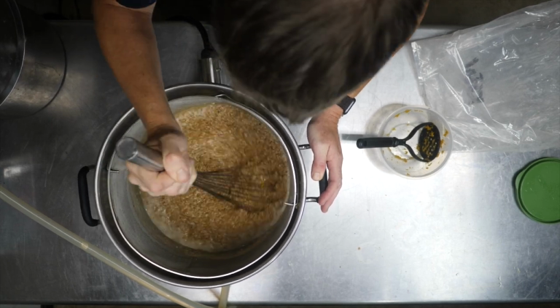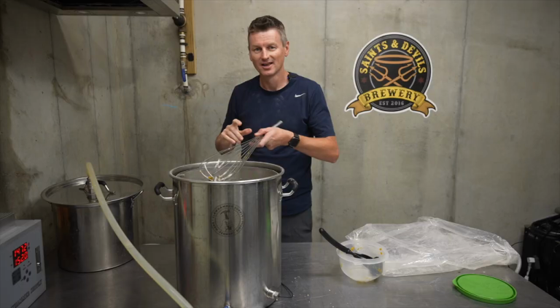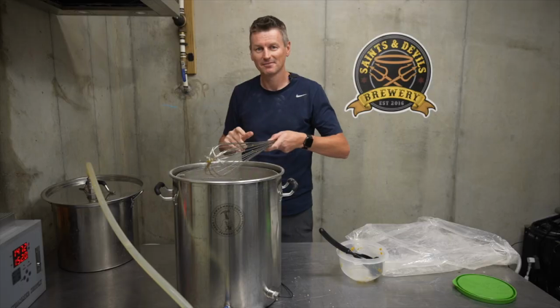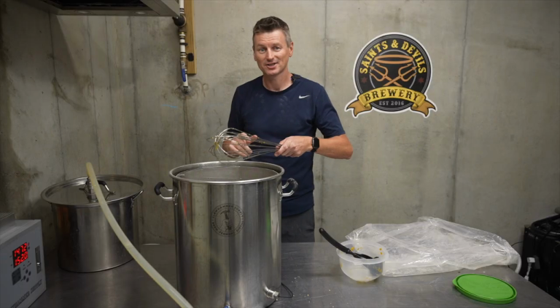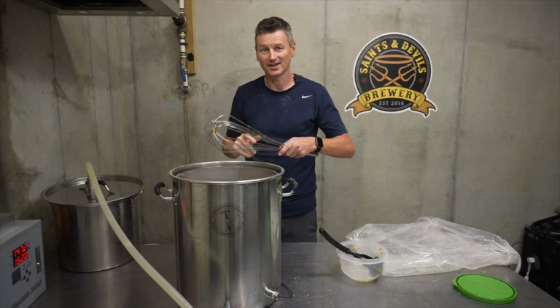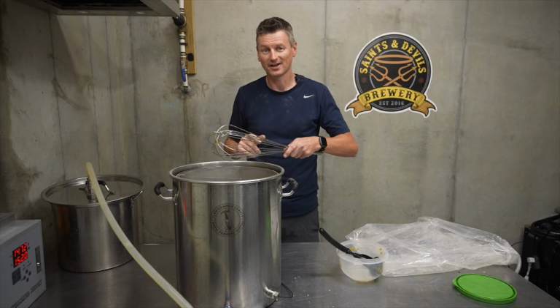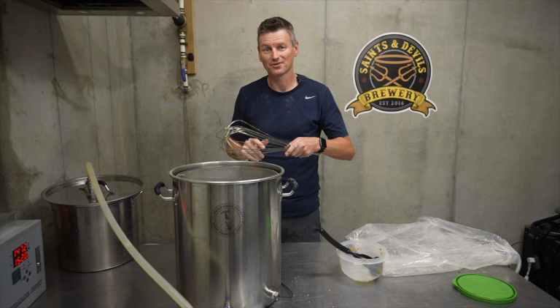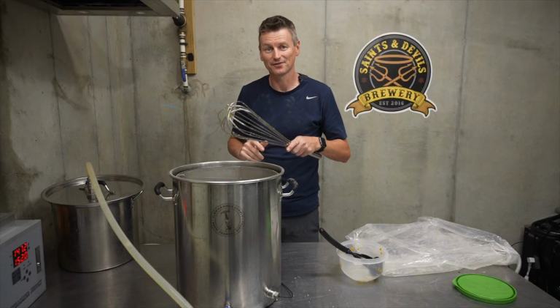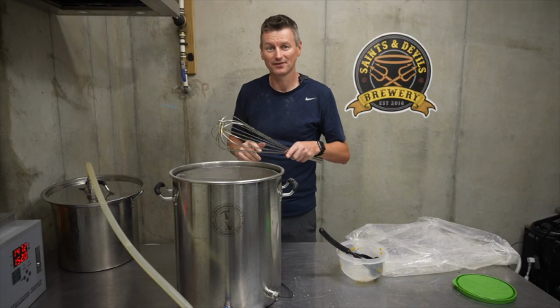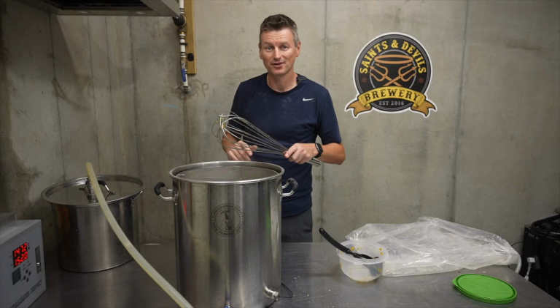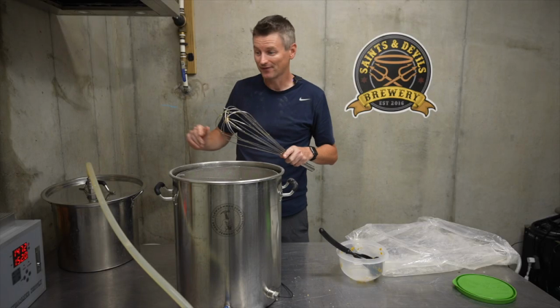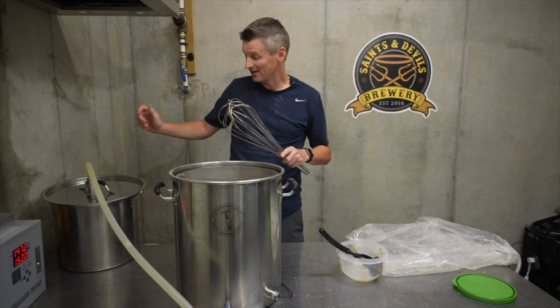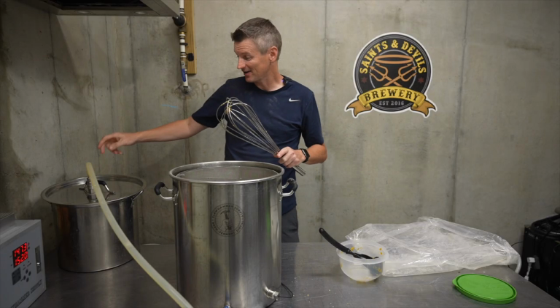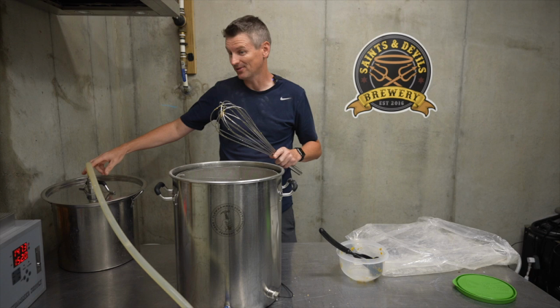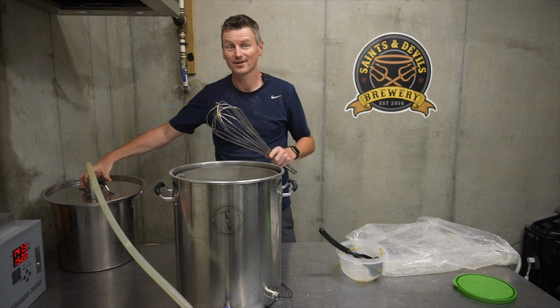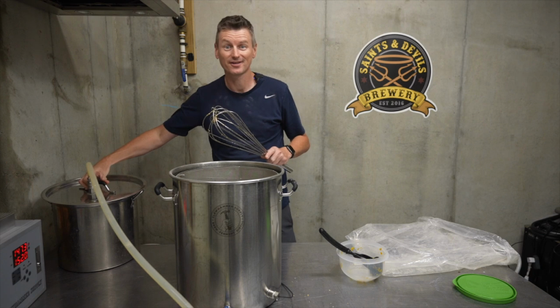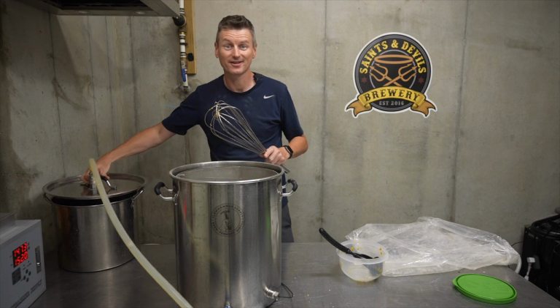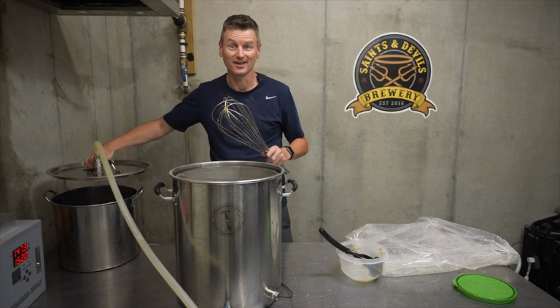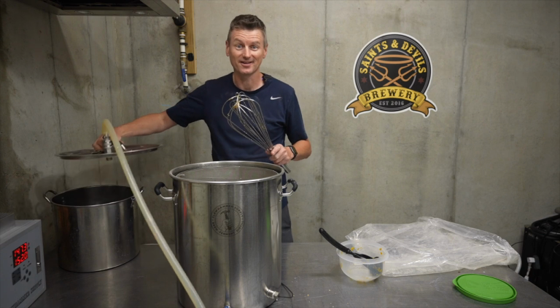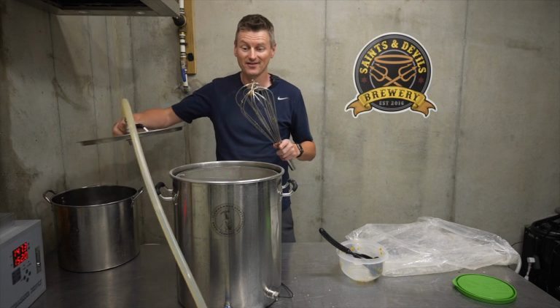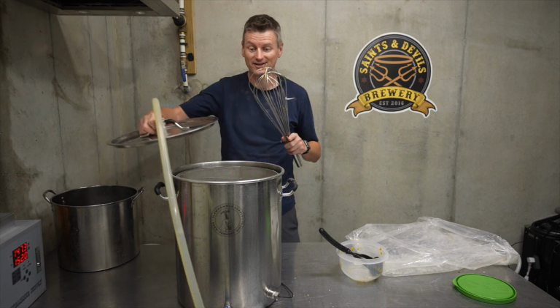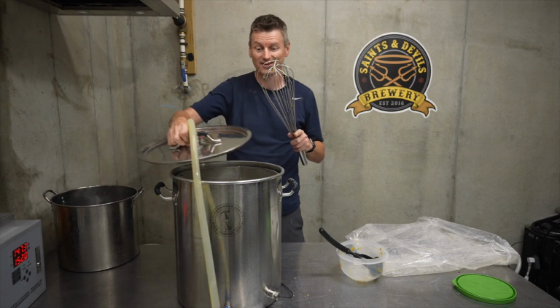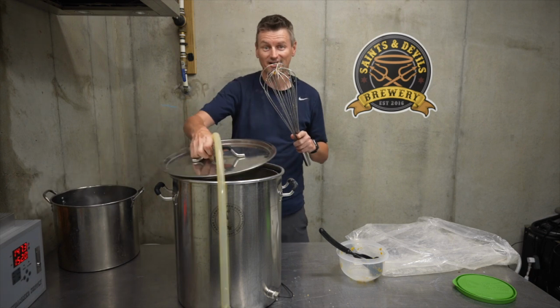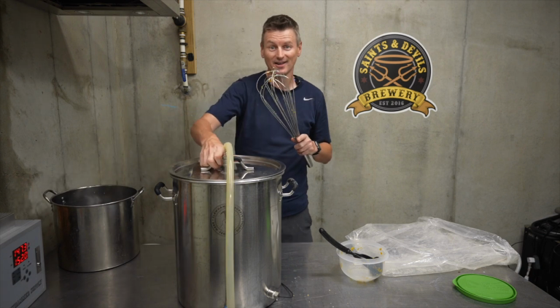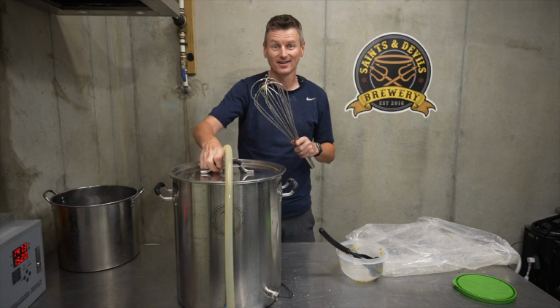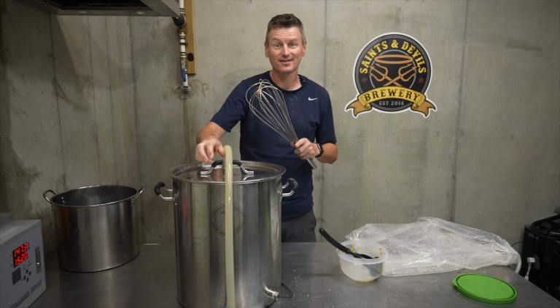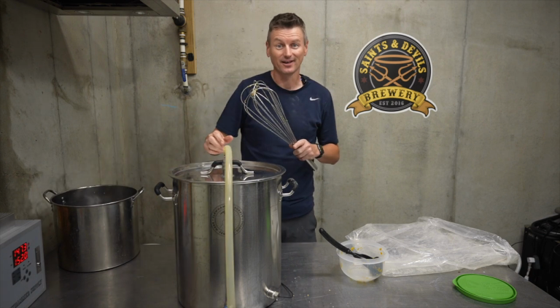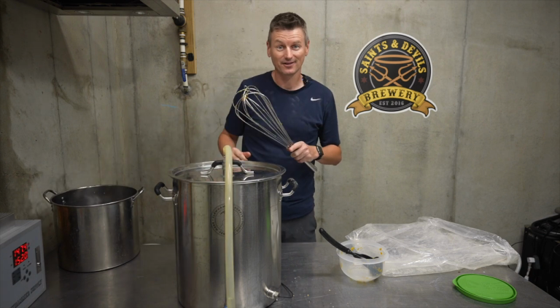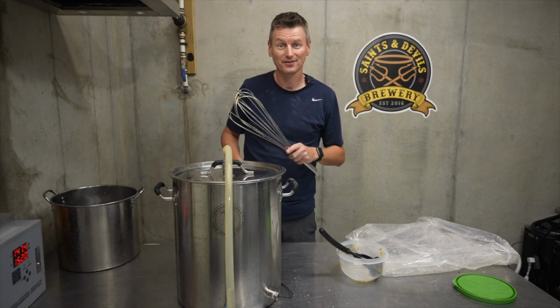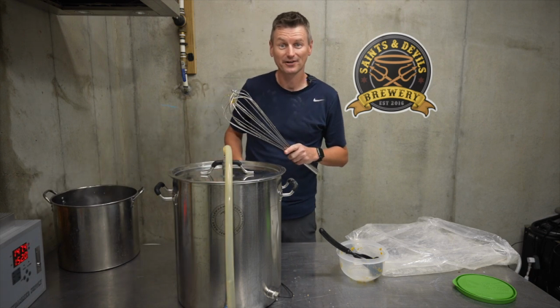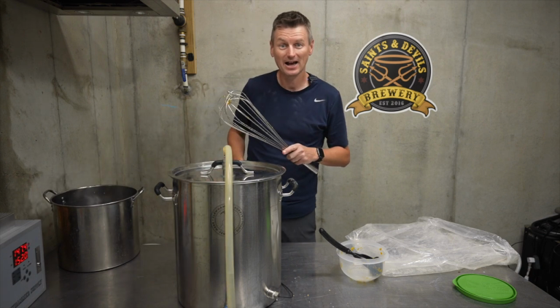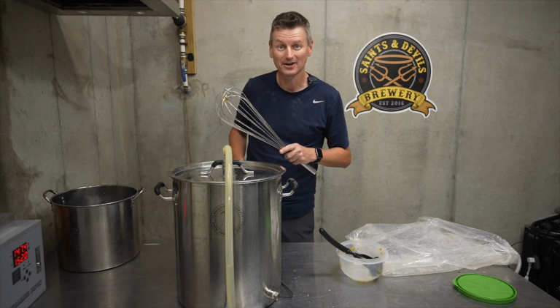Mashing at 152 Fahrenheit or 67 Celsius for an hour.